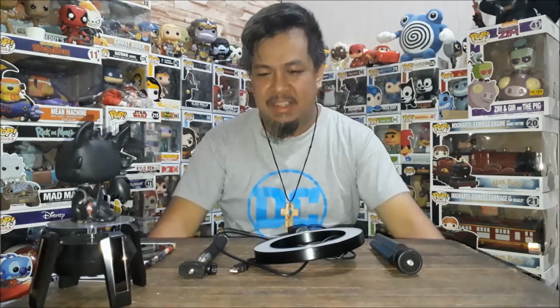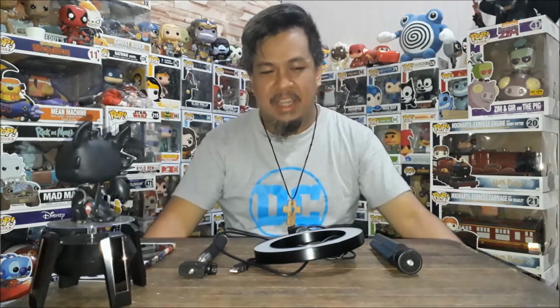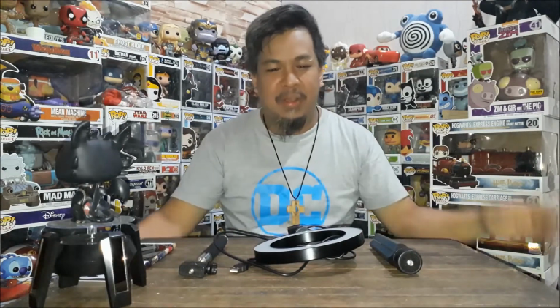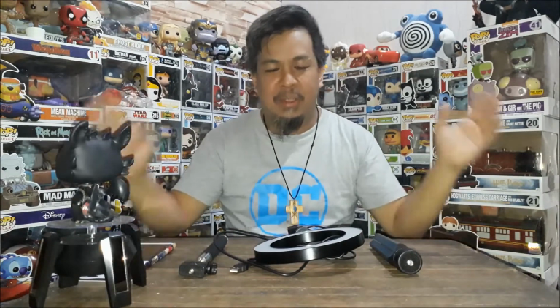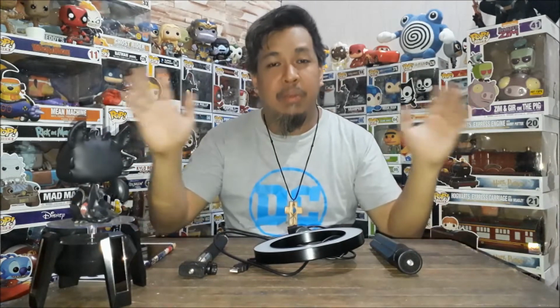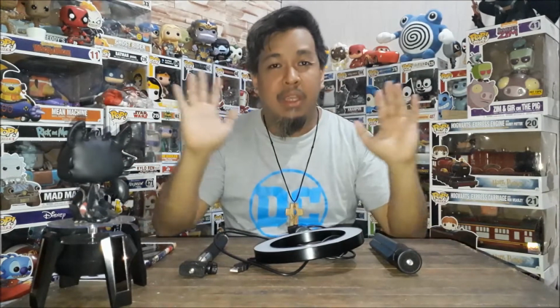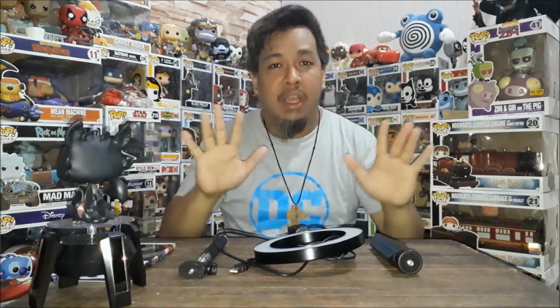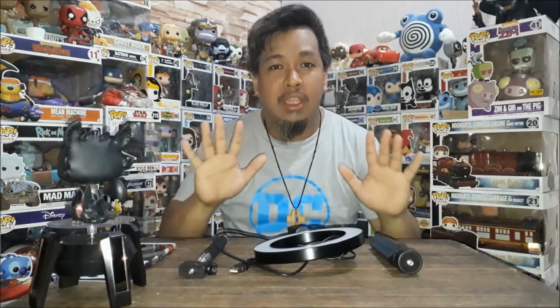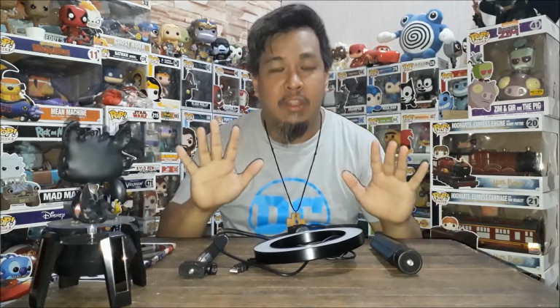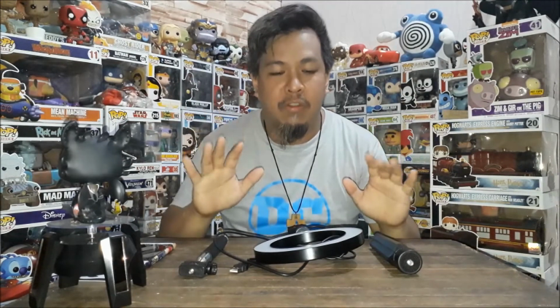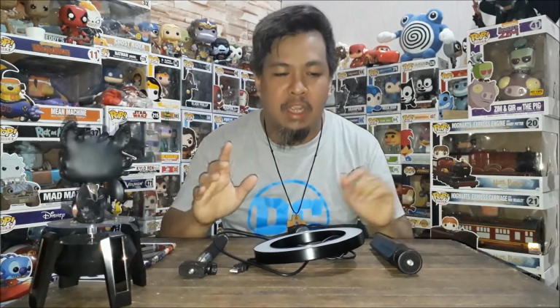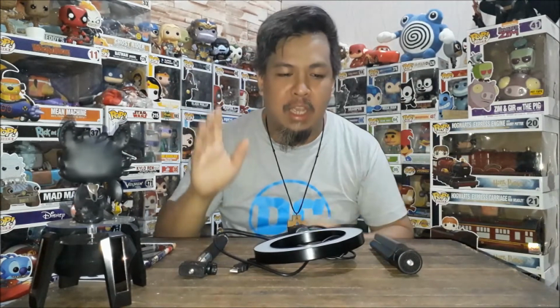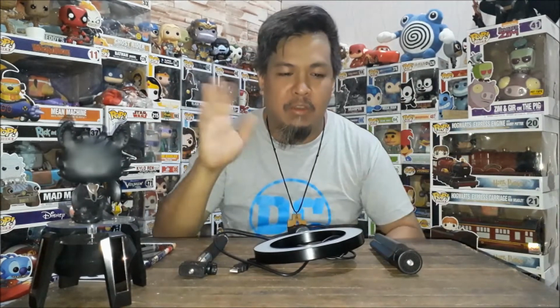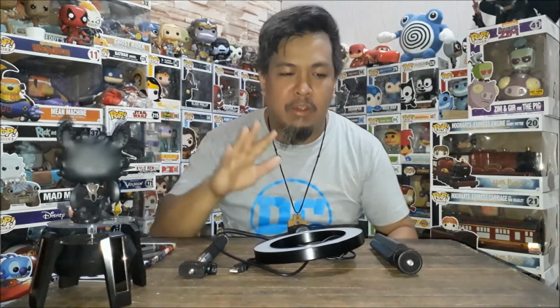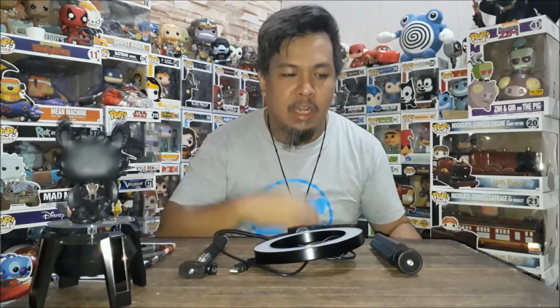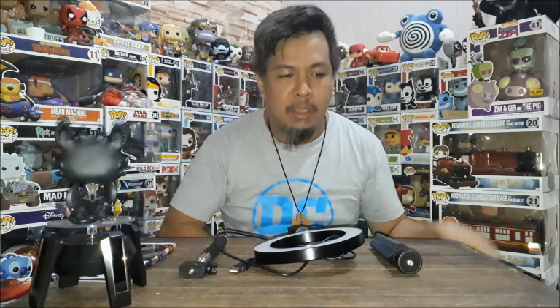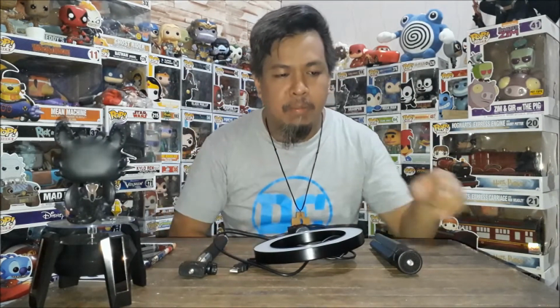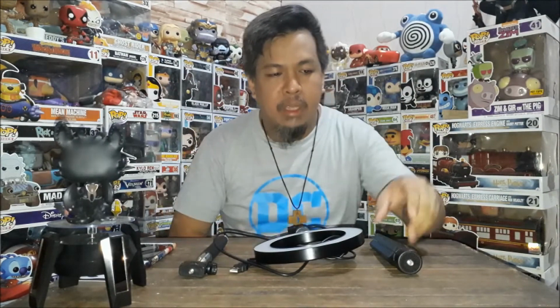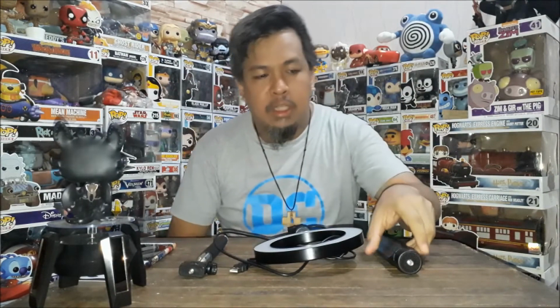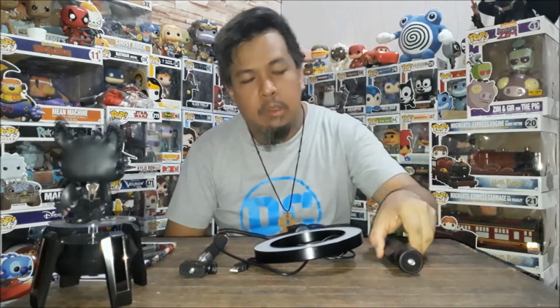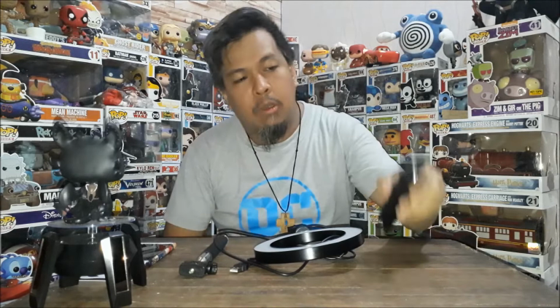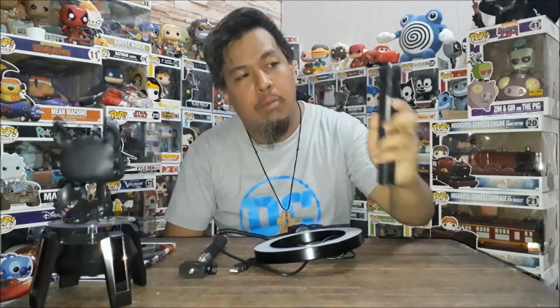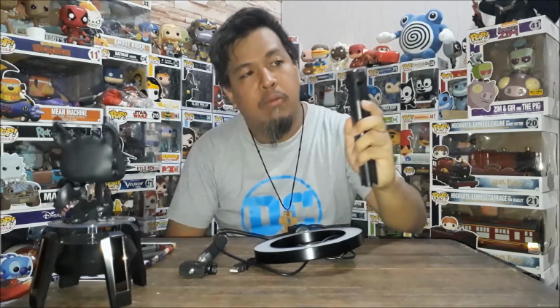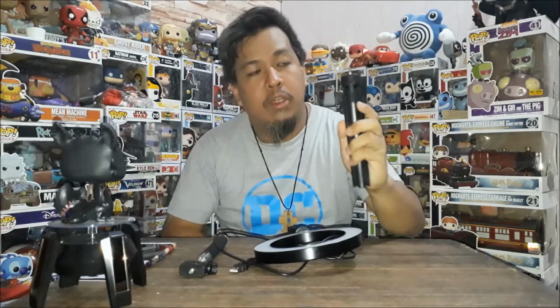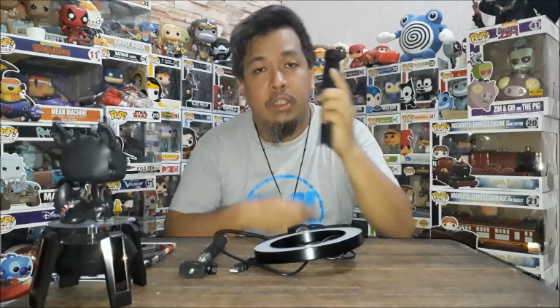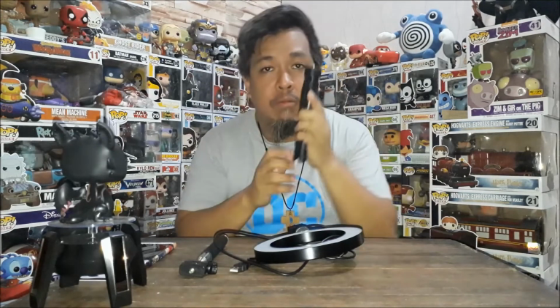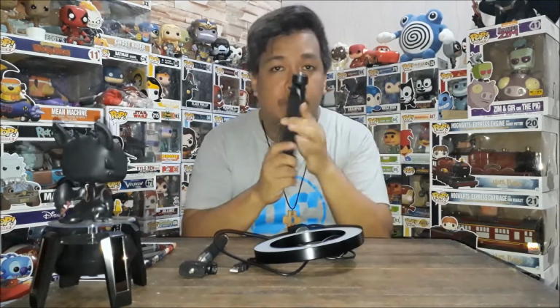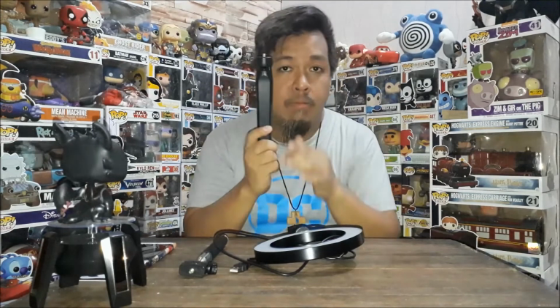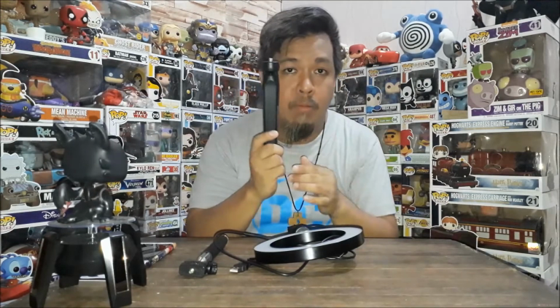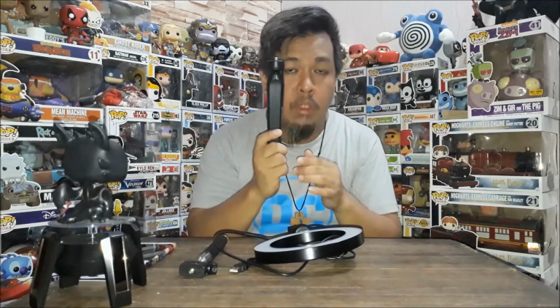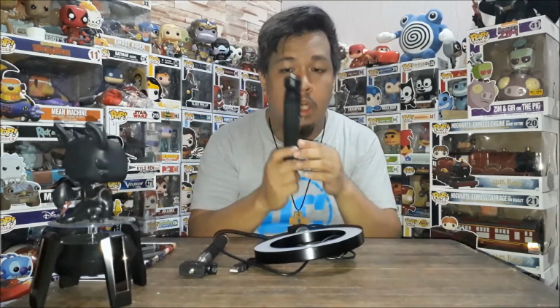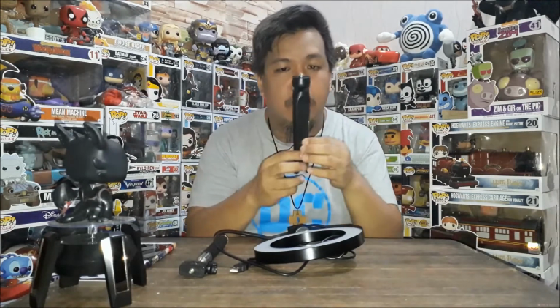Anyways, yung set of three nga — the ring light set. So first up is the tripod.